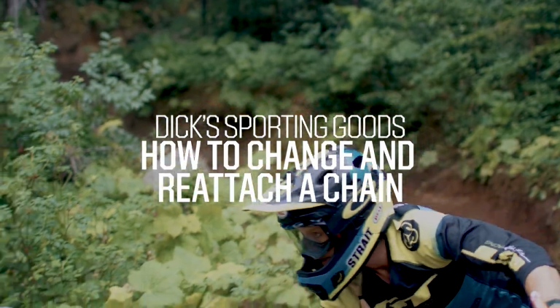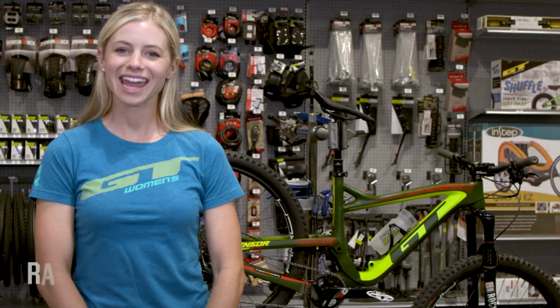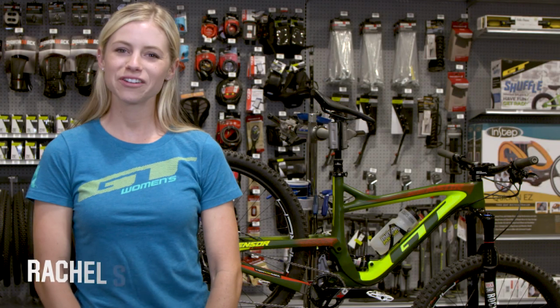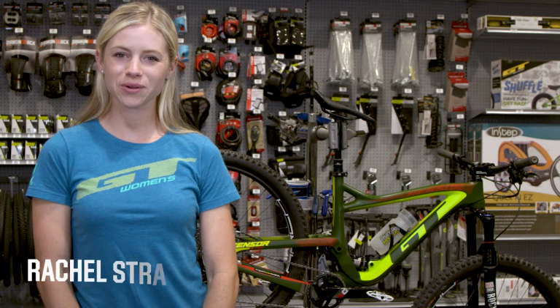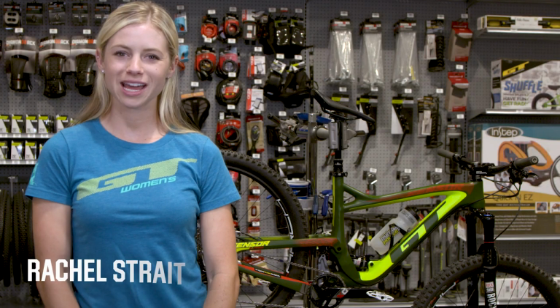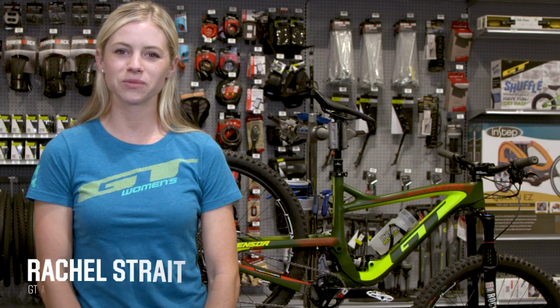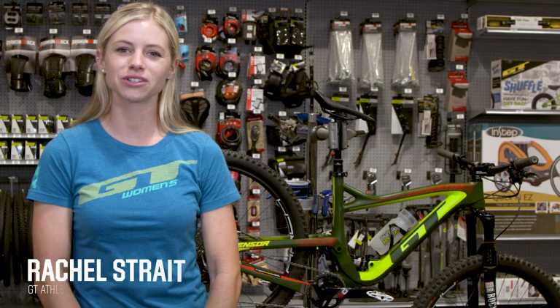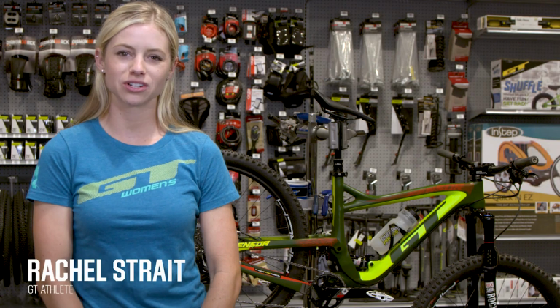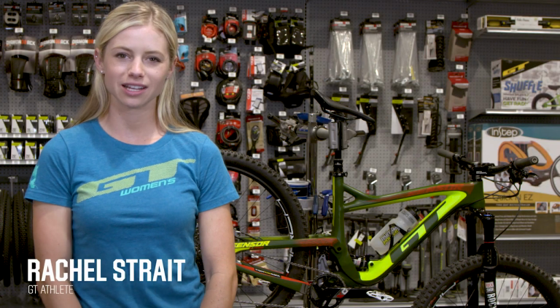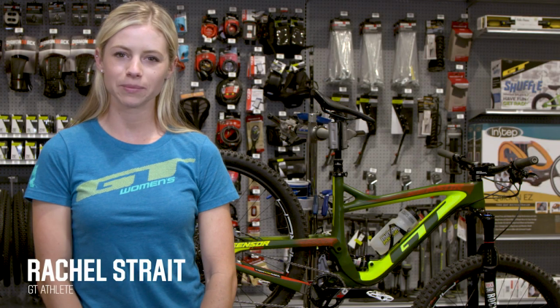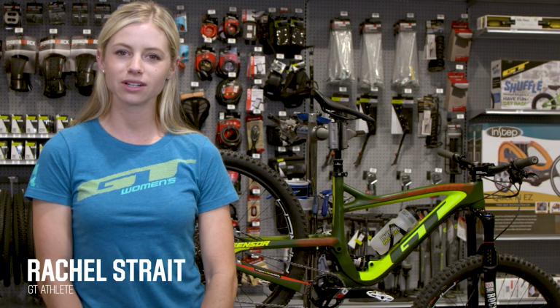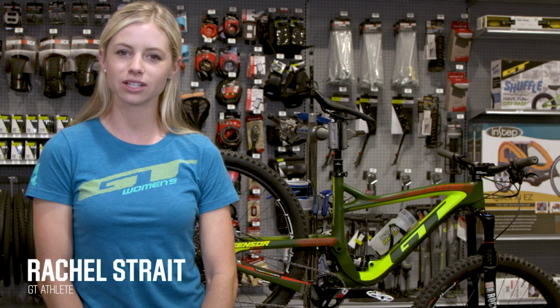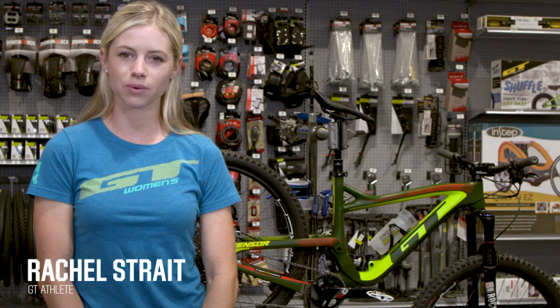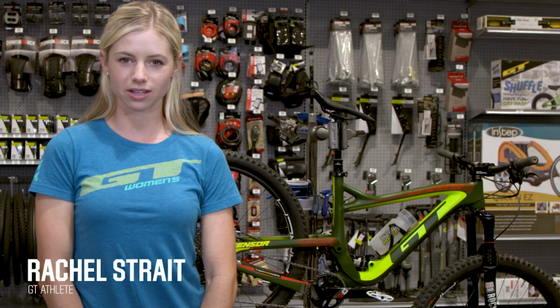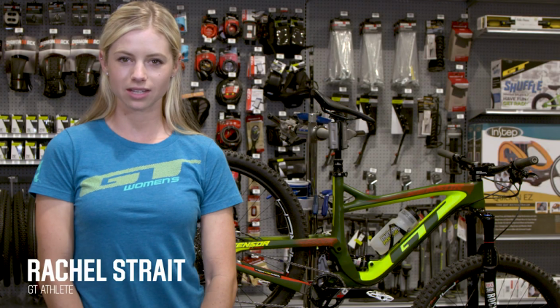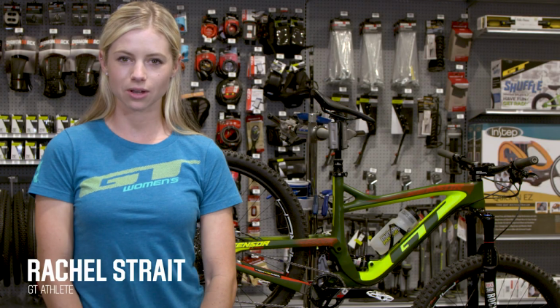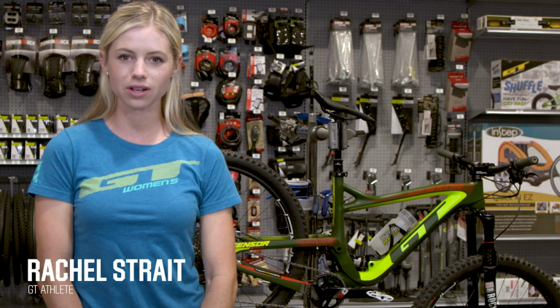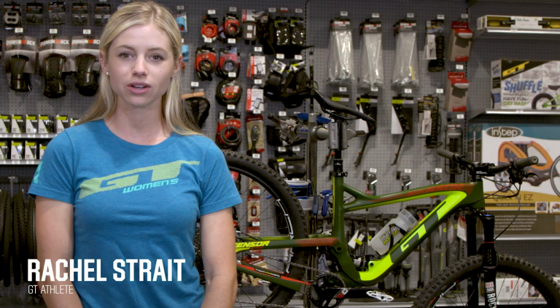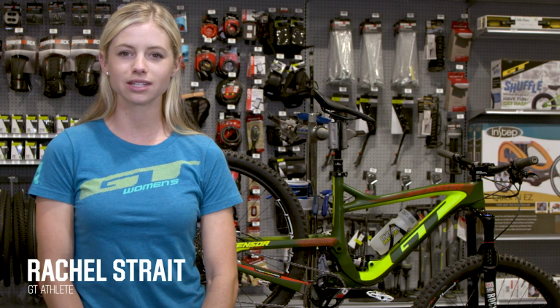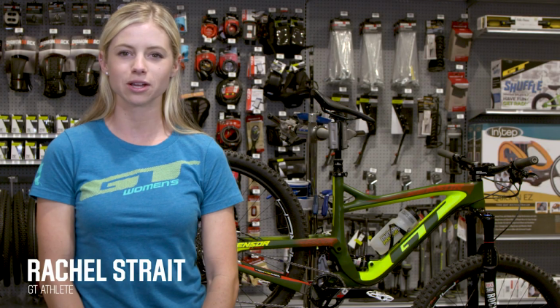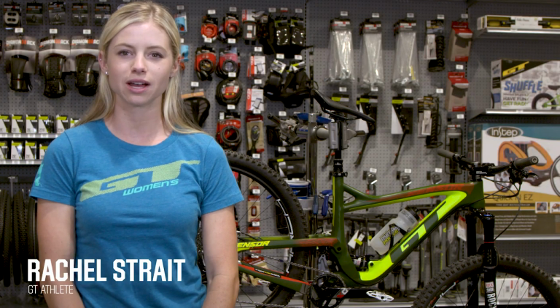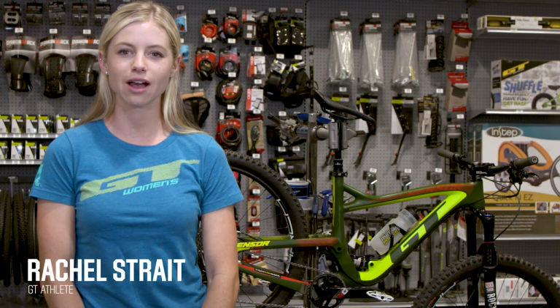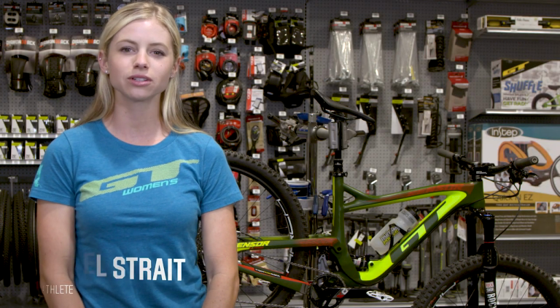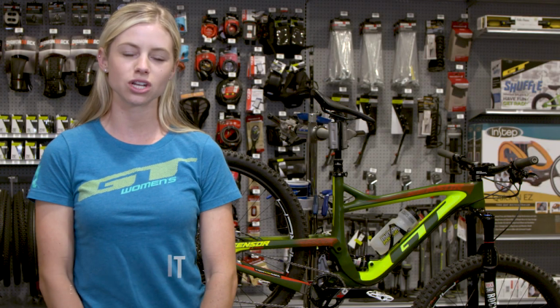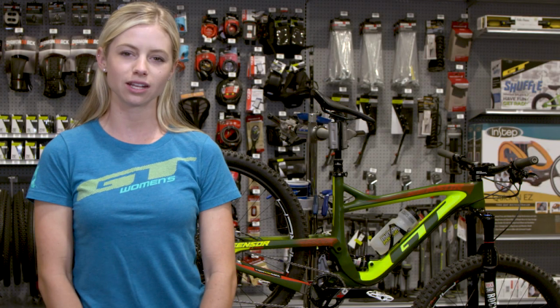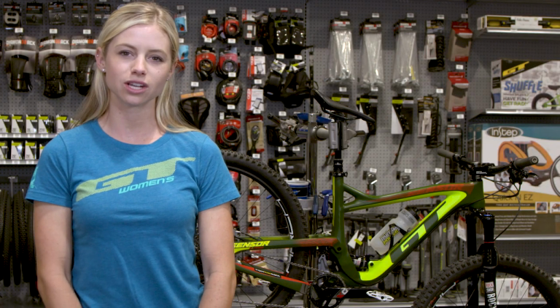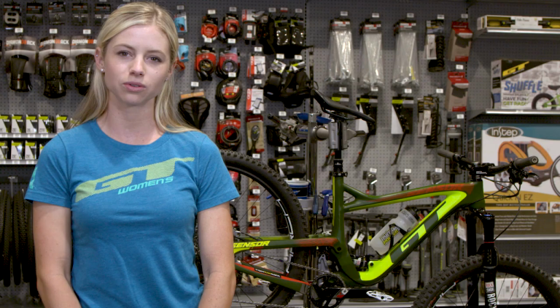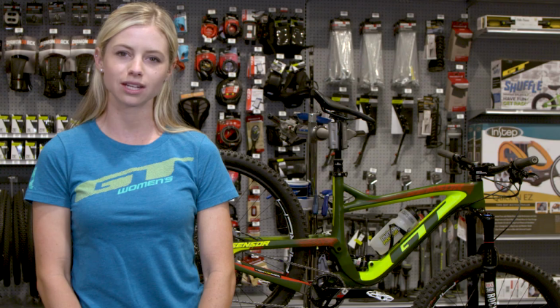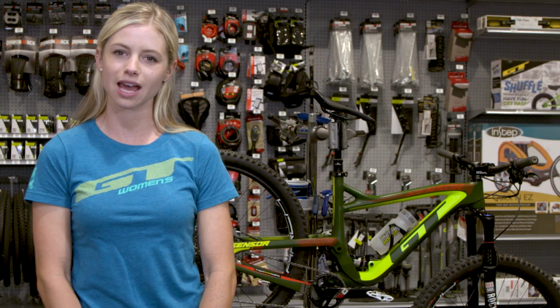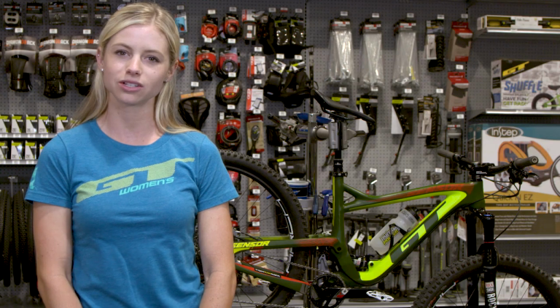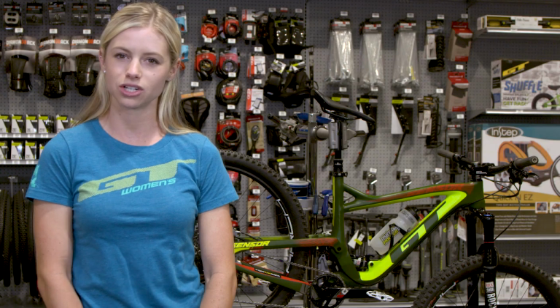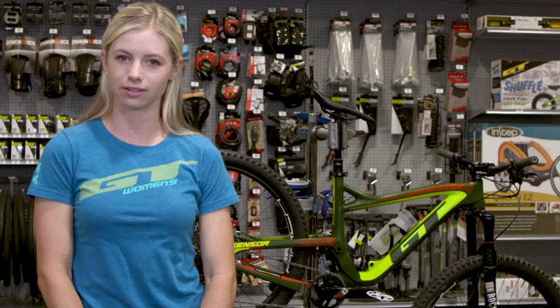Hey everyone, I'm Rachel Strait. I'm here at Dick's Sporting Goods and we are going to talk about how to change and reattach a chain.